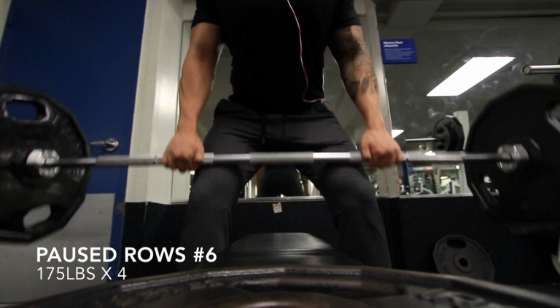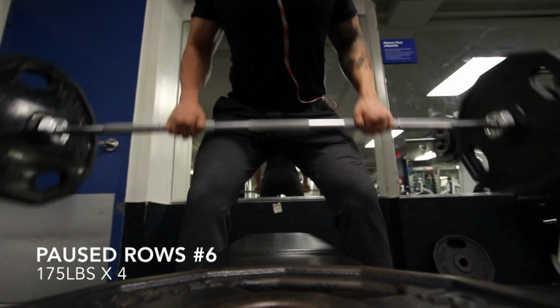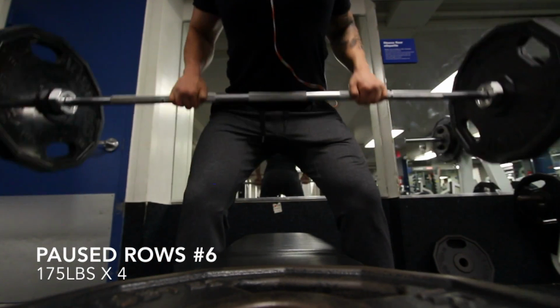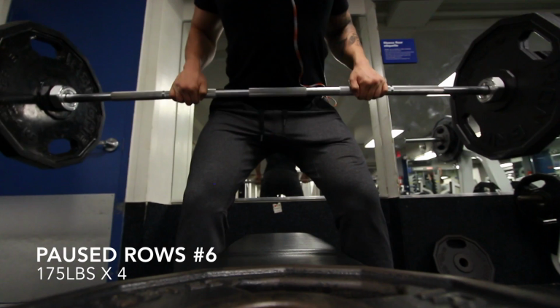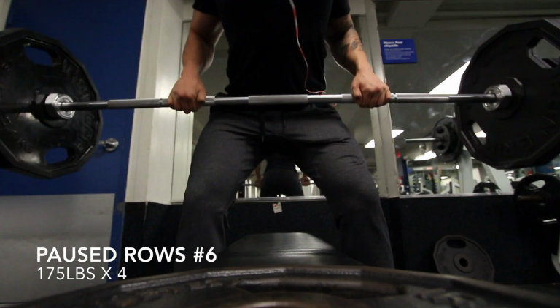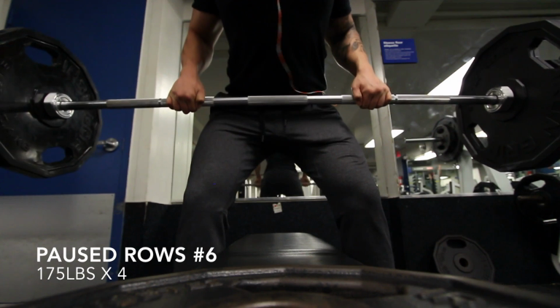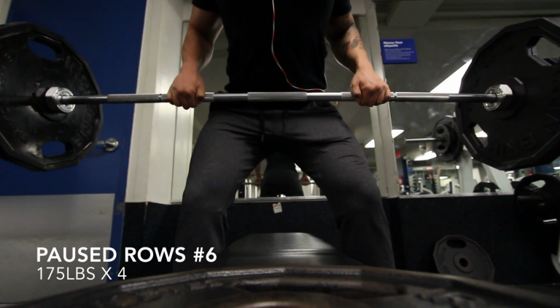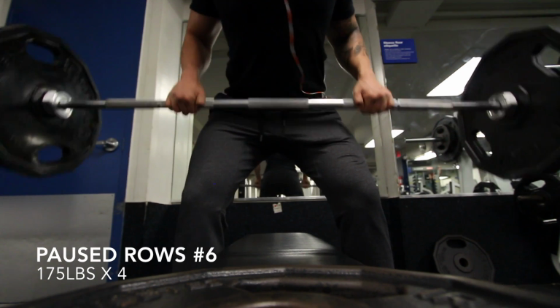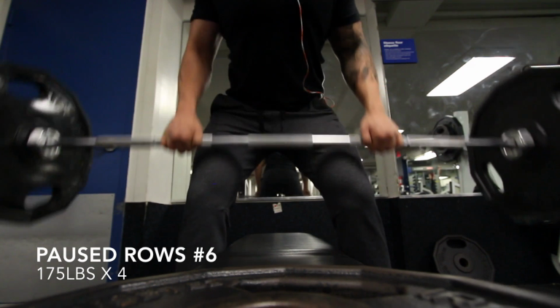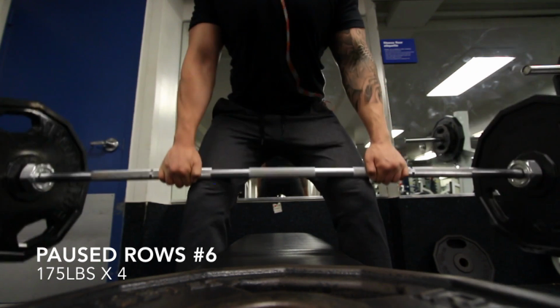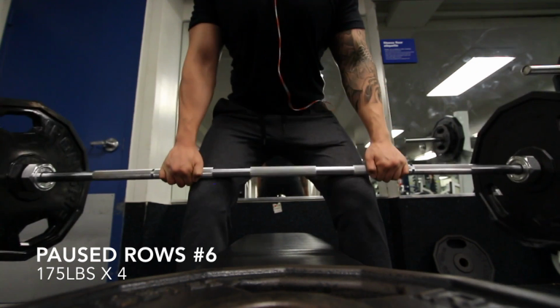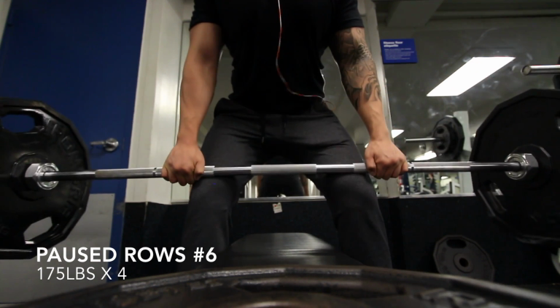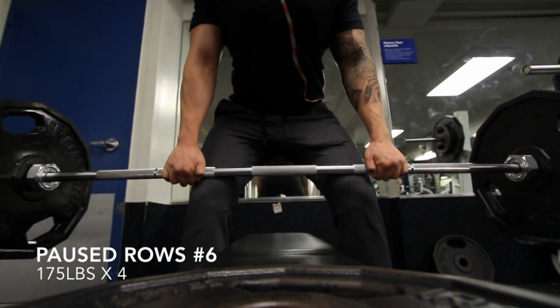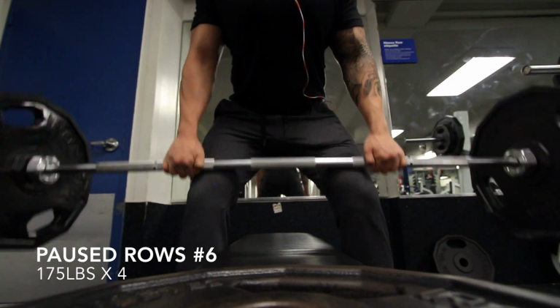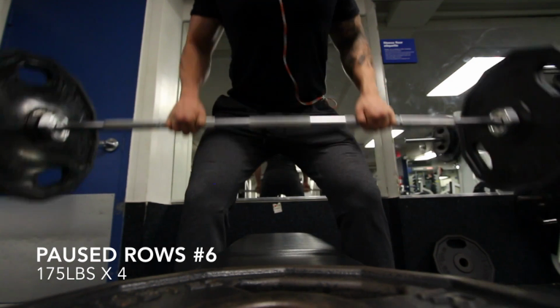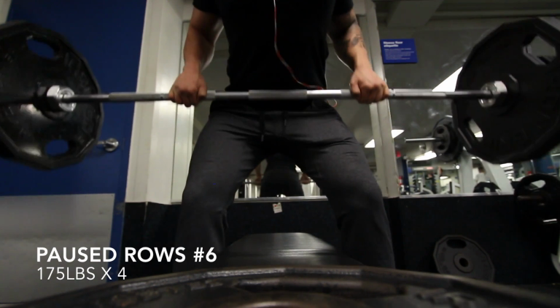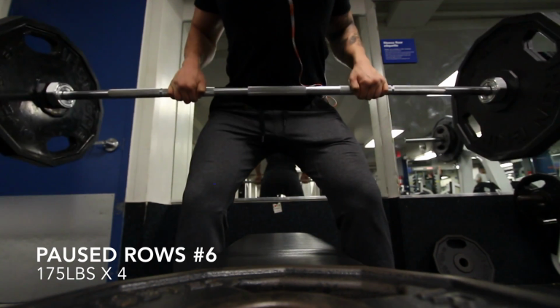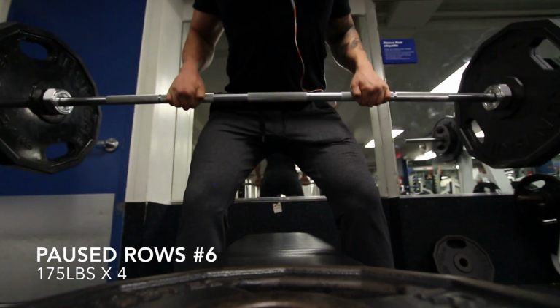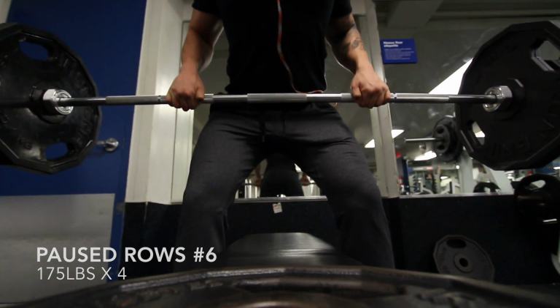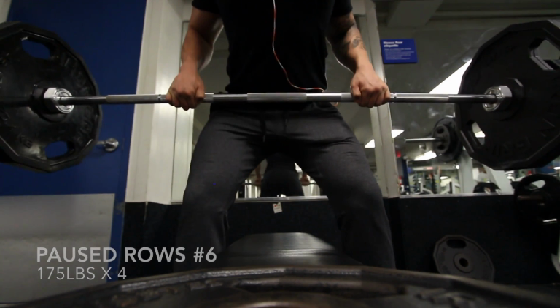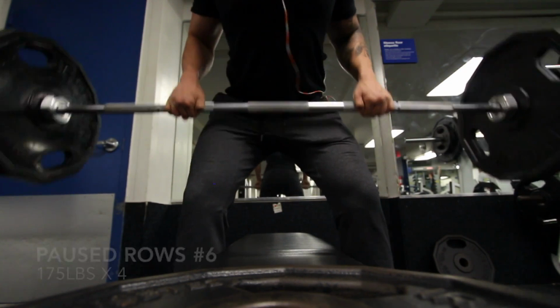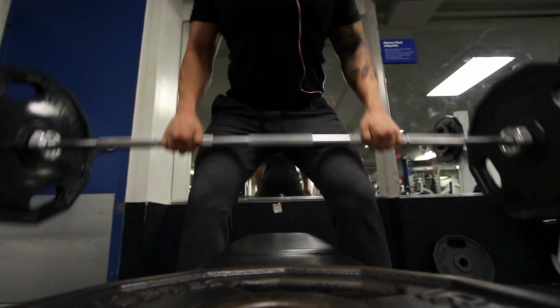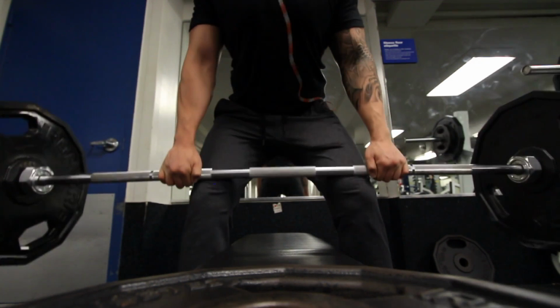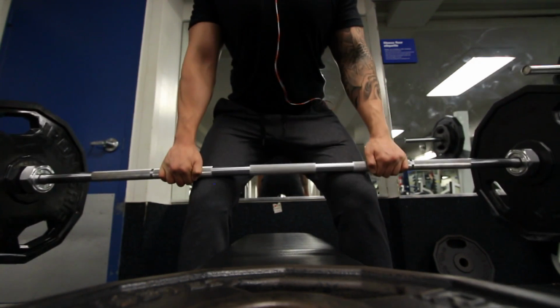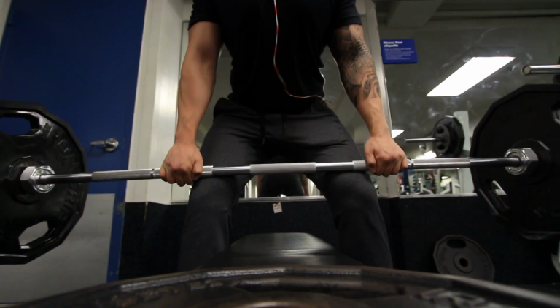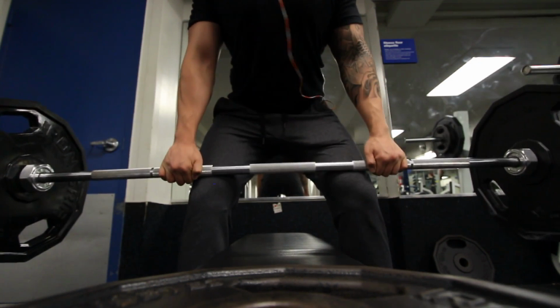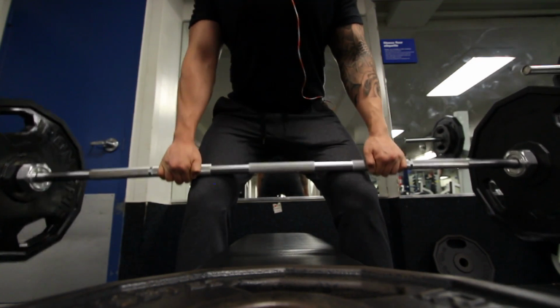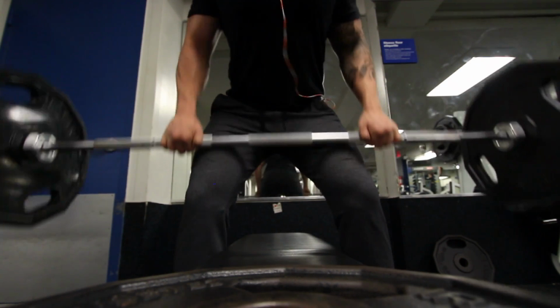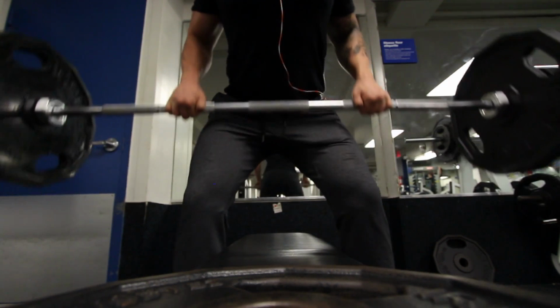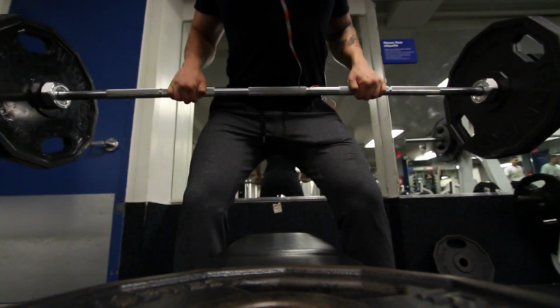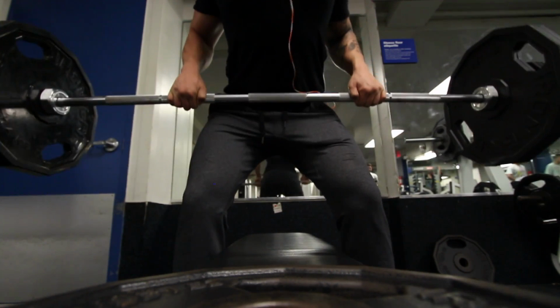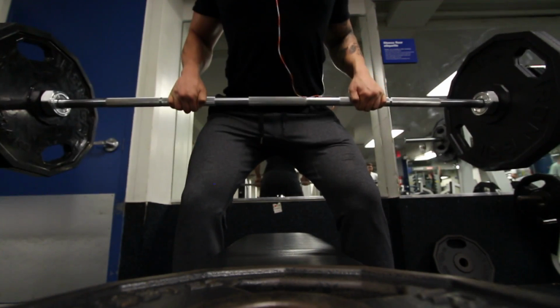I'll also do the front view so you guys can see more clearly where I'm pausing.